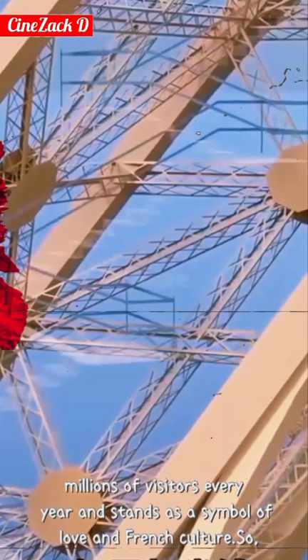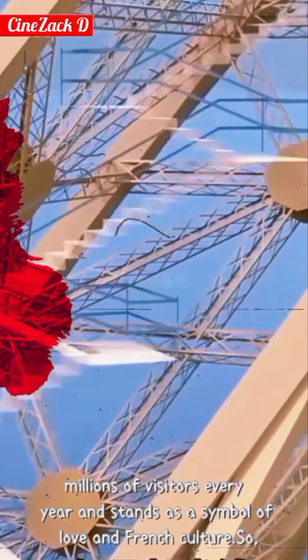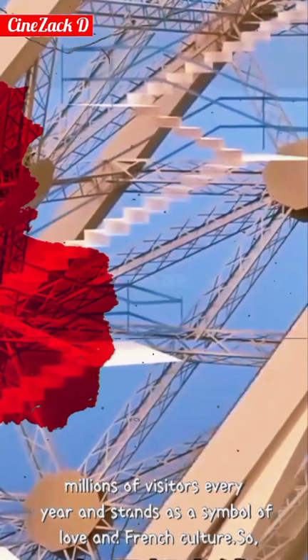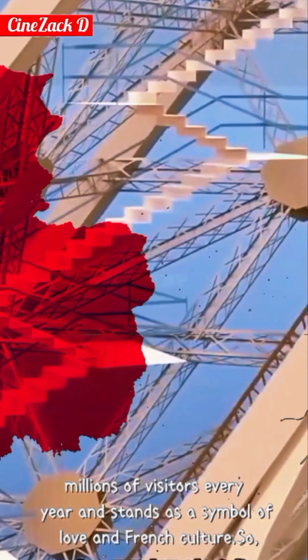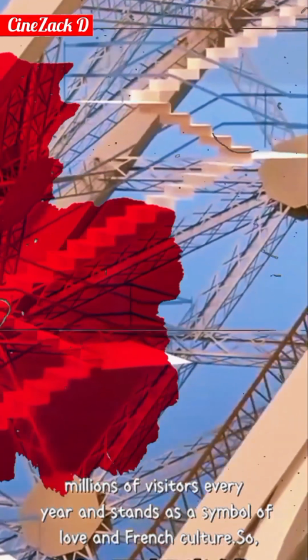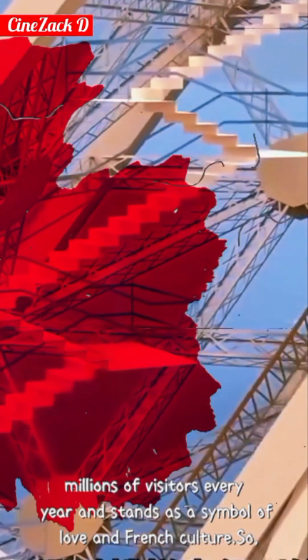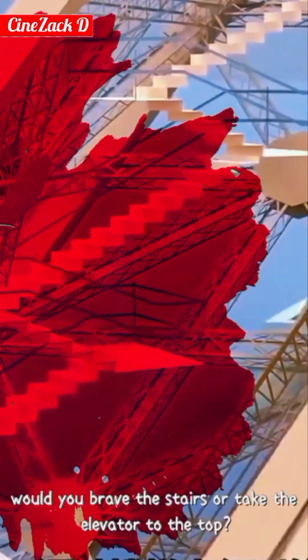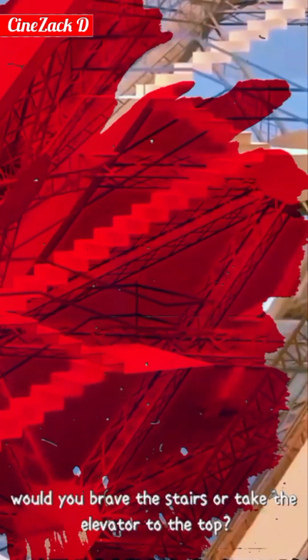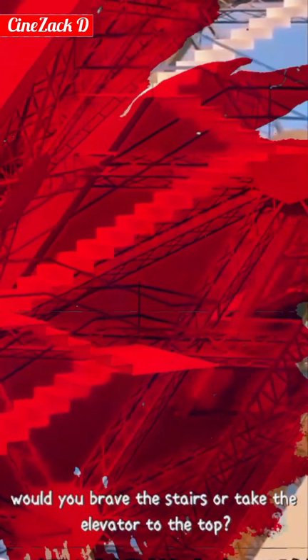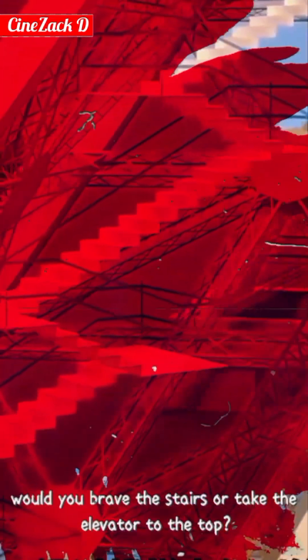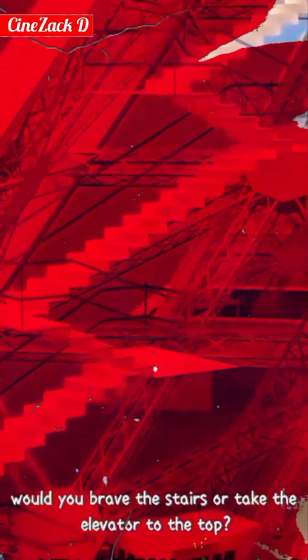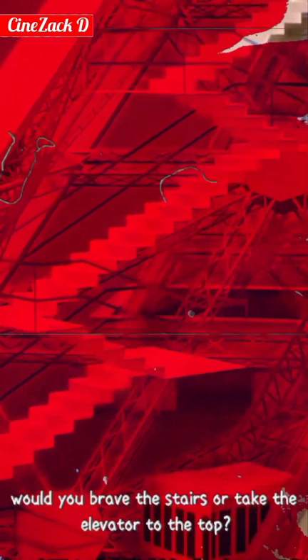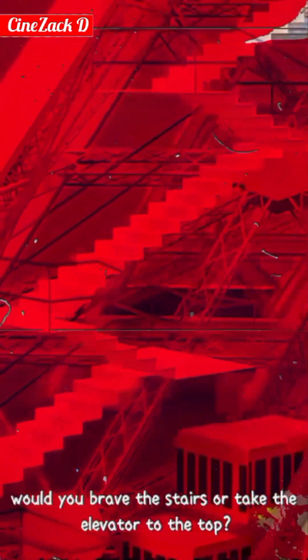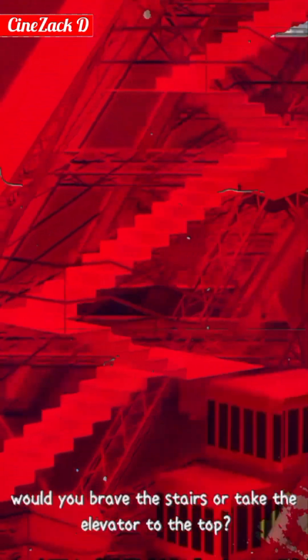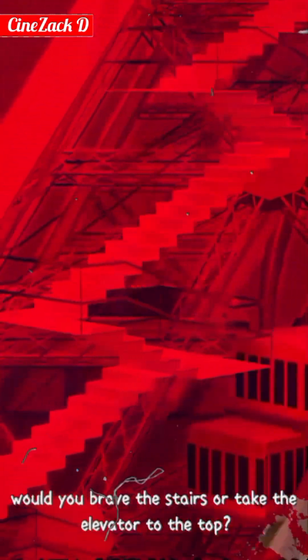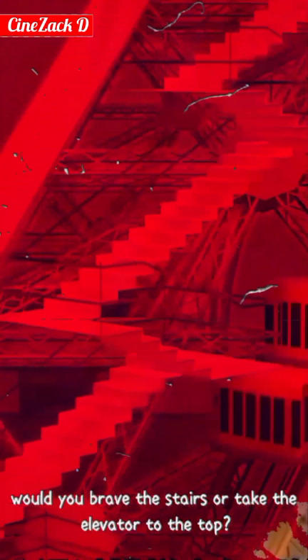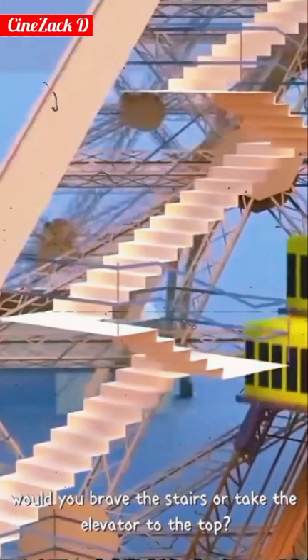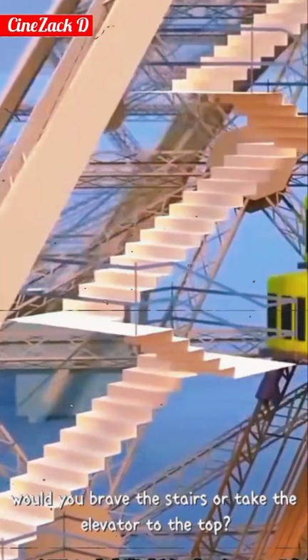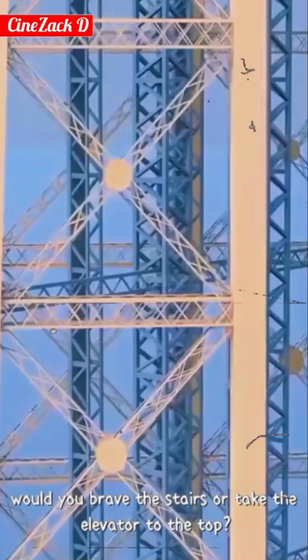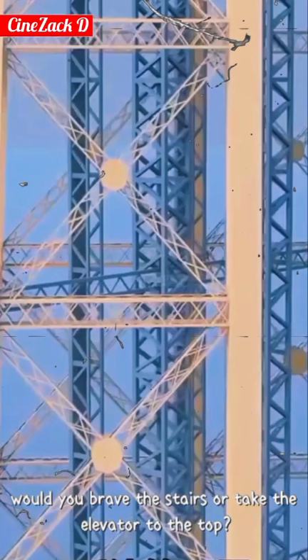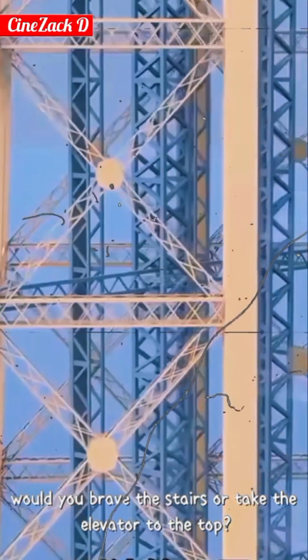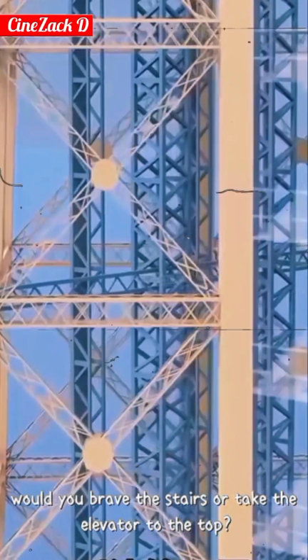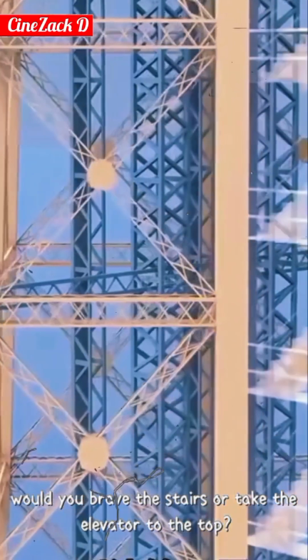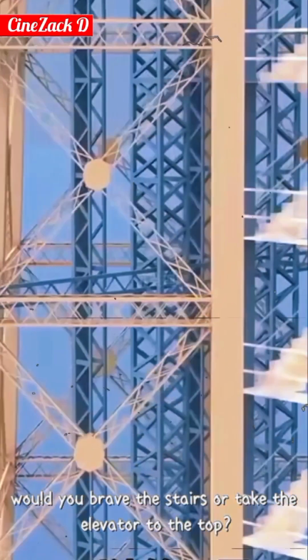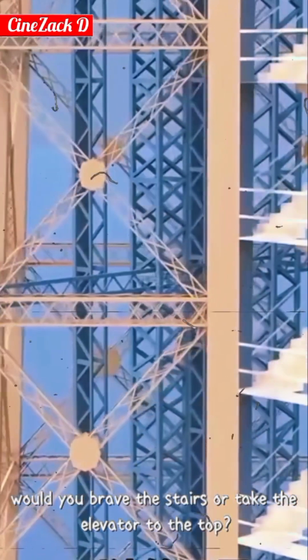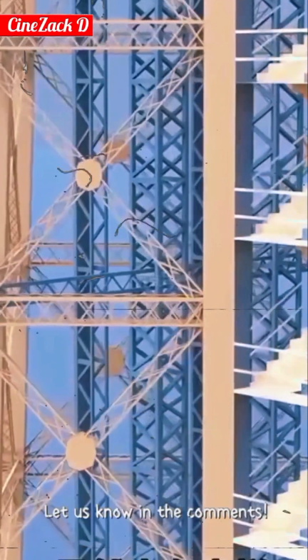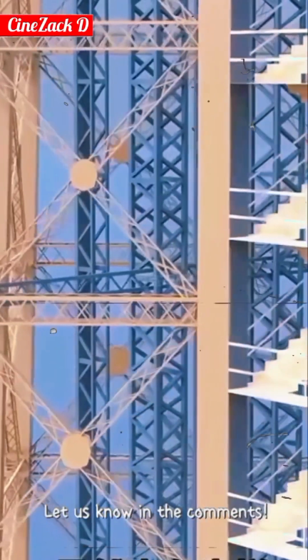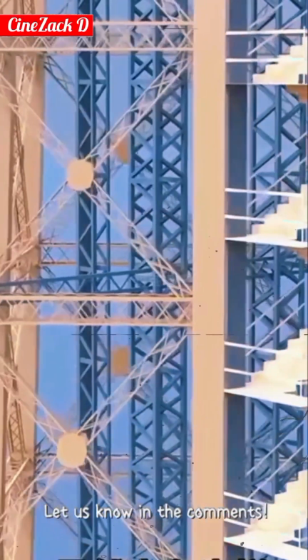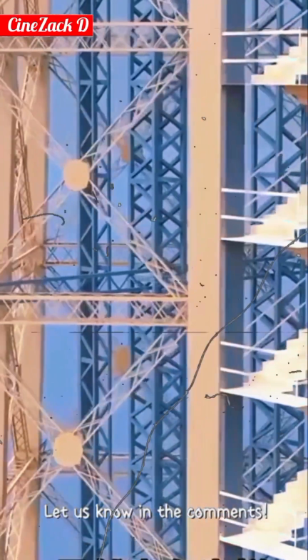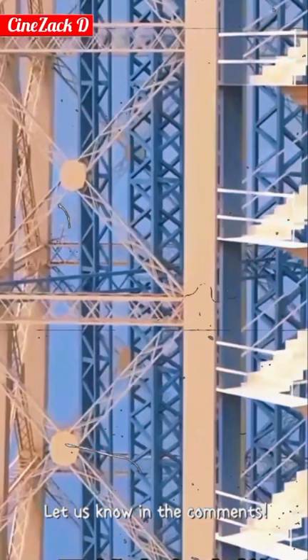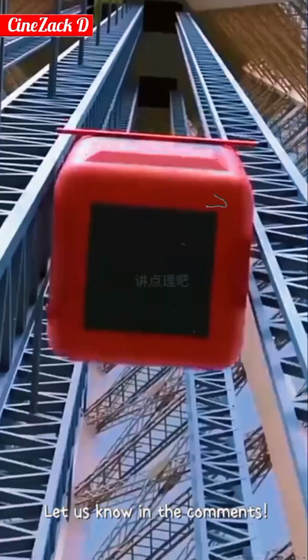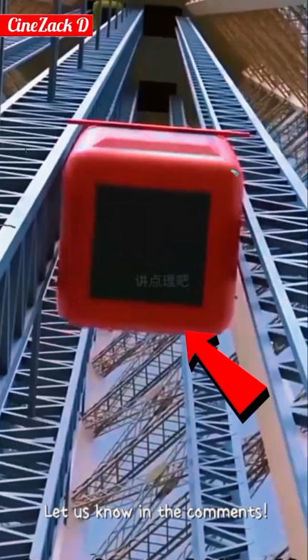So, would you brave the stairs or take the elevator to the top? Let us know in the comments!